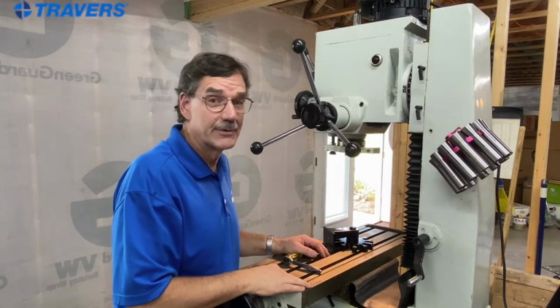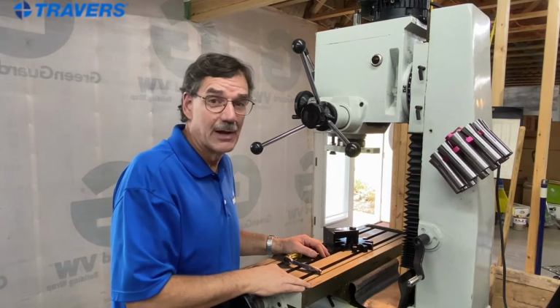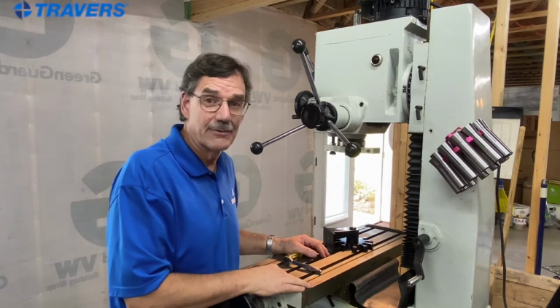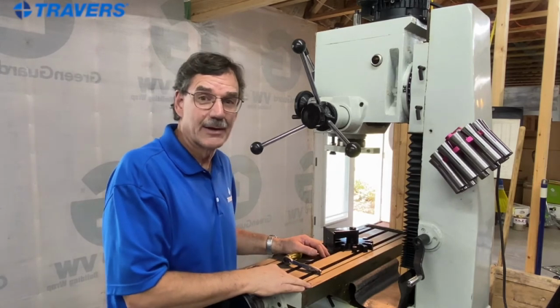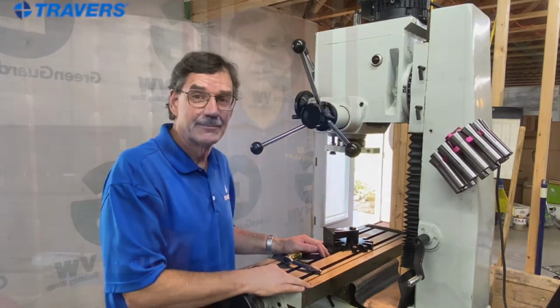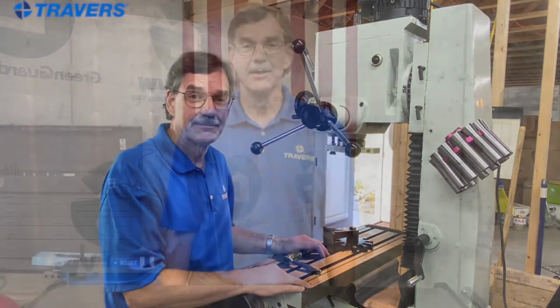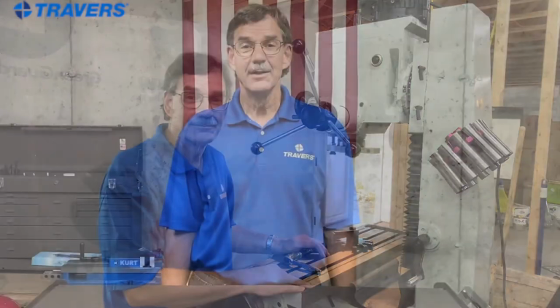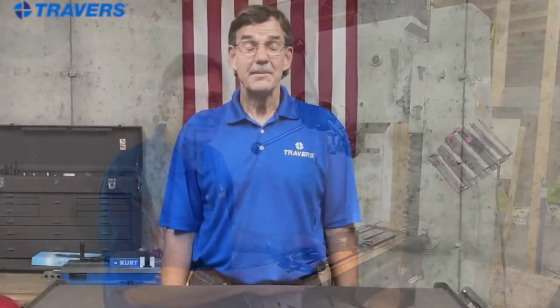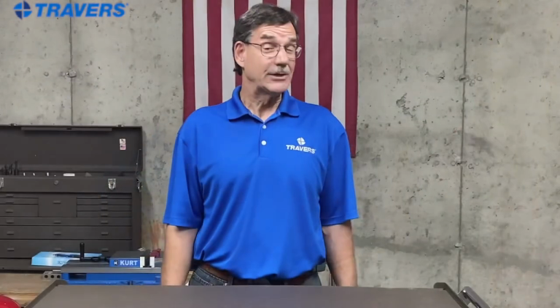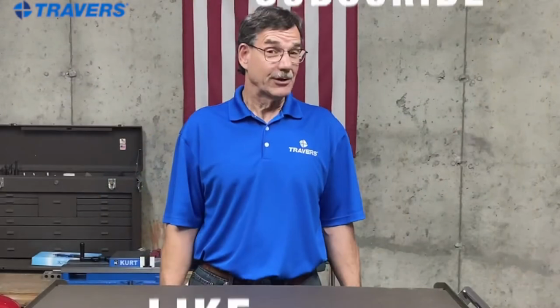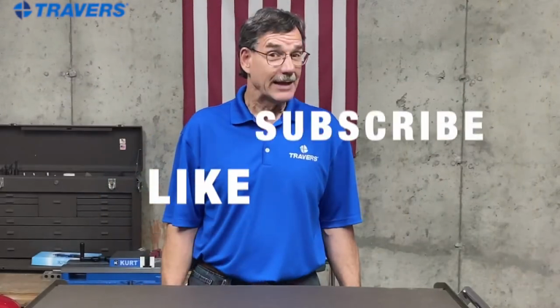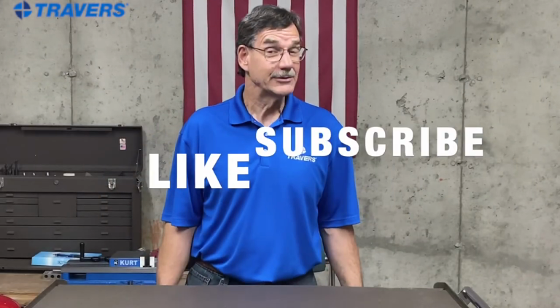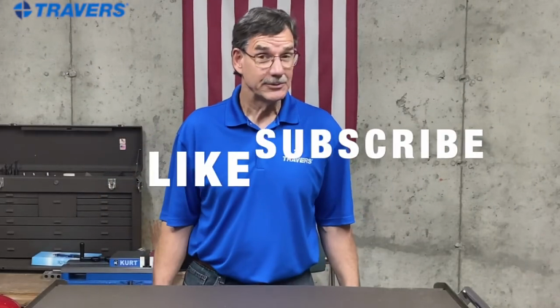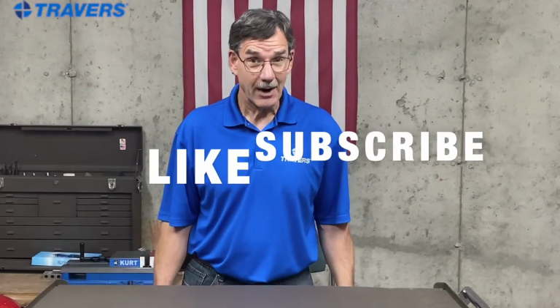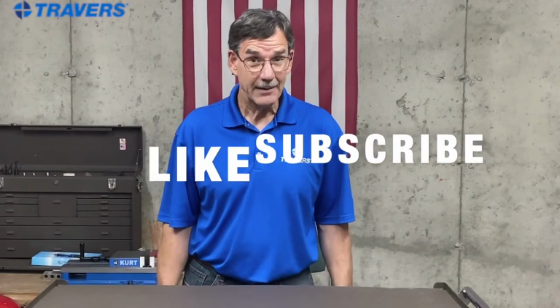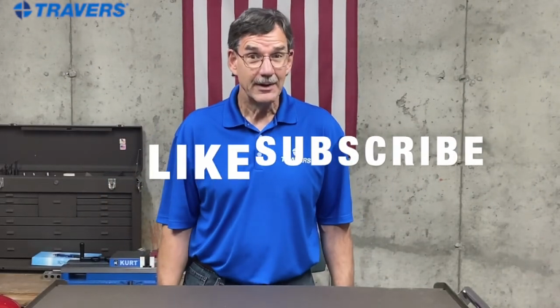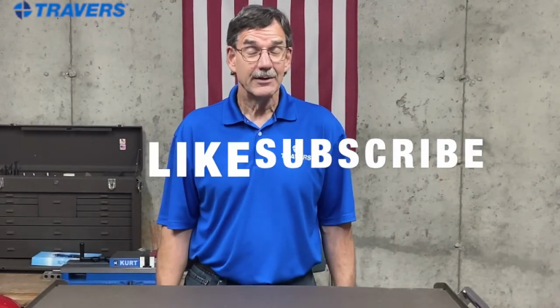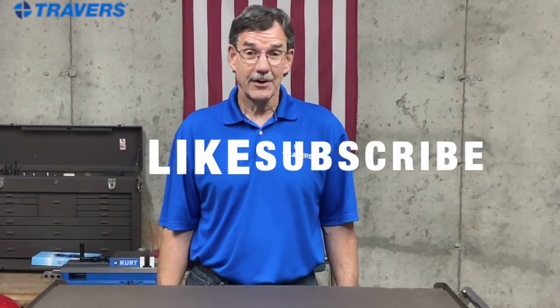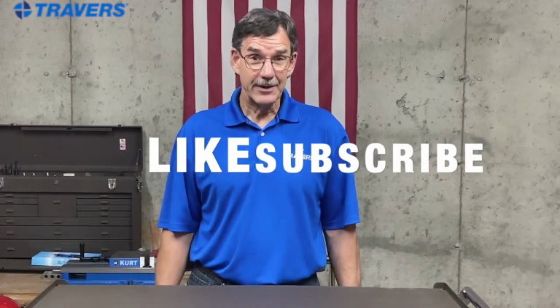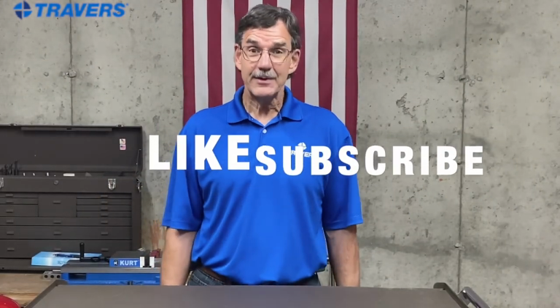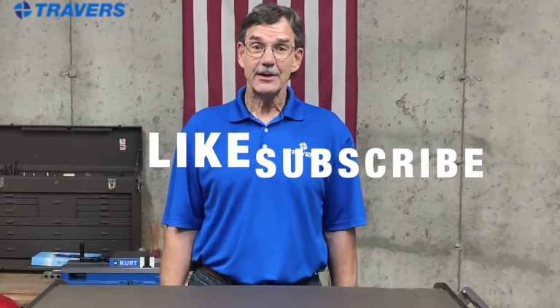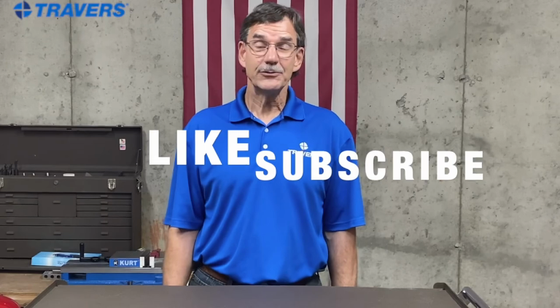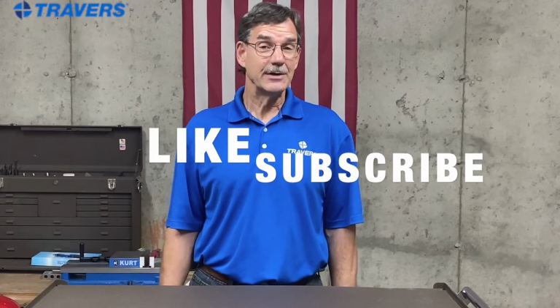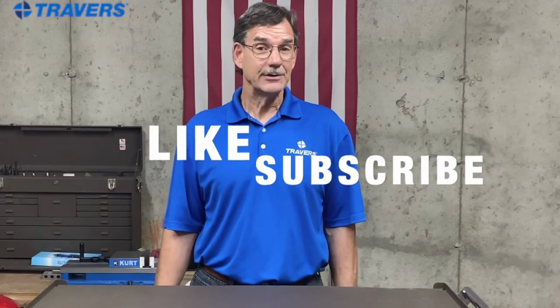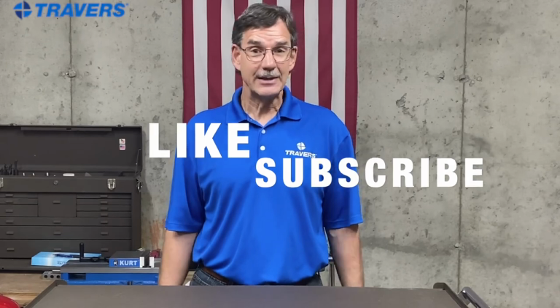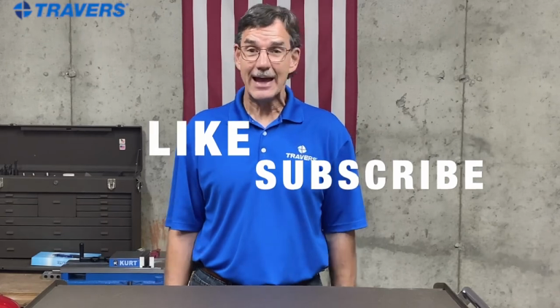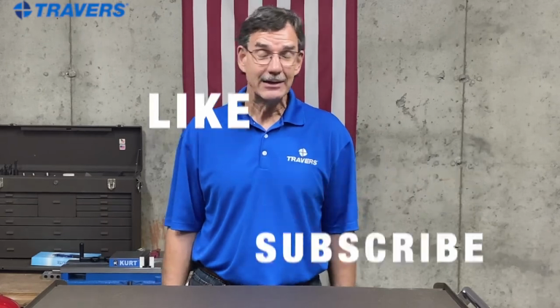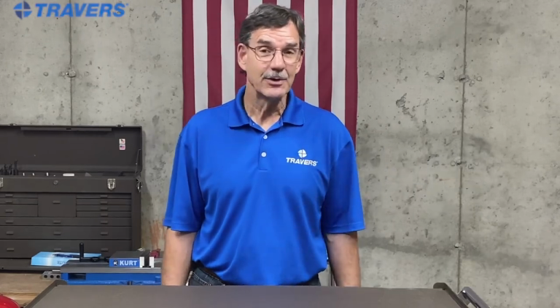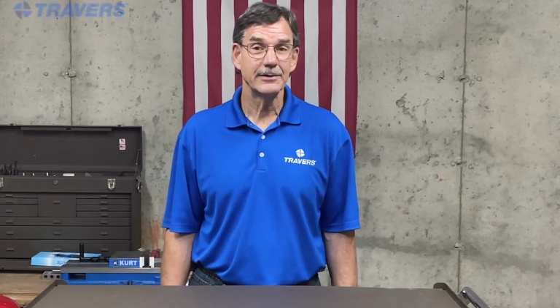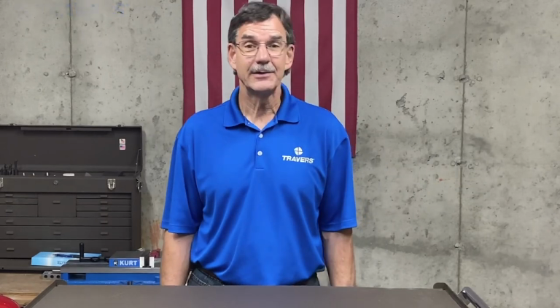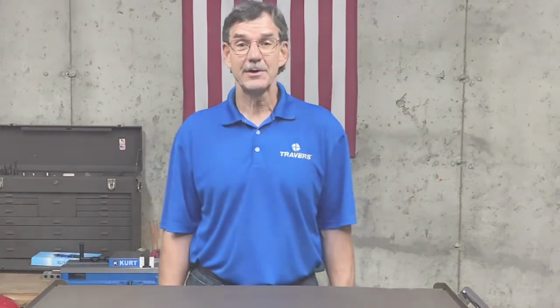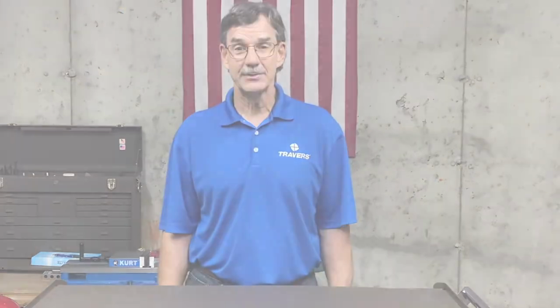Huge advantages, zero disadvantages — it's my new favorite collet rack. Make sure to like and subscribe so you can see any new content that comes out.